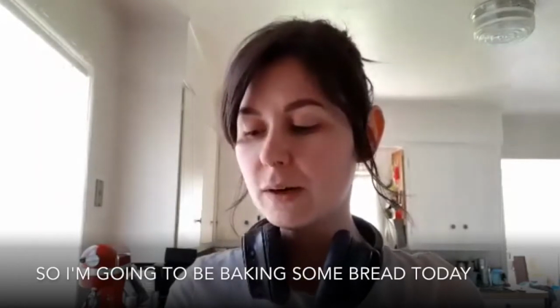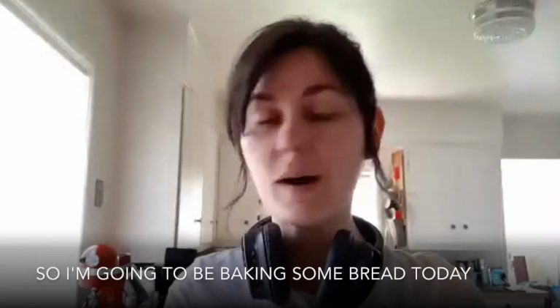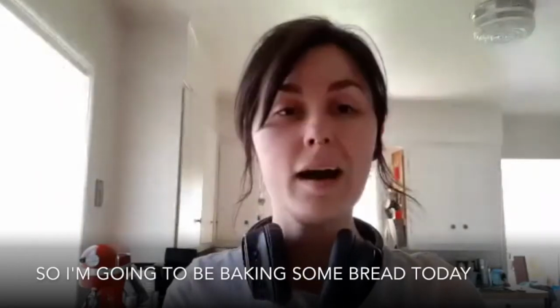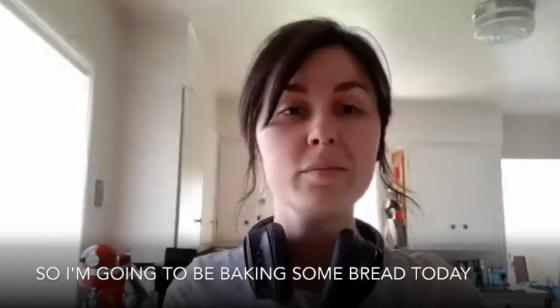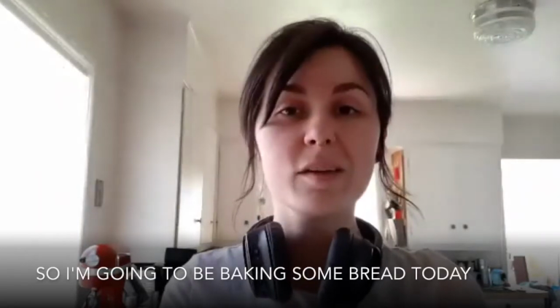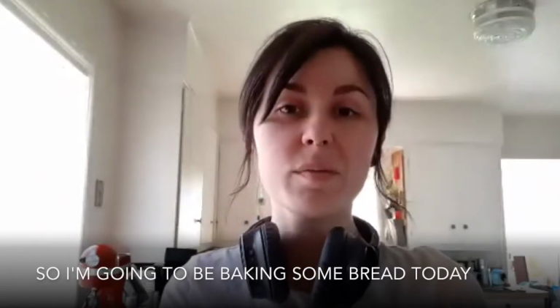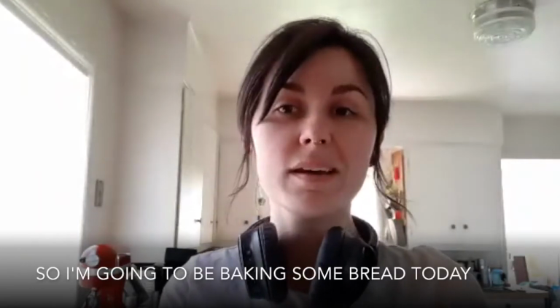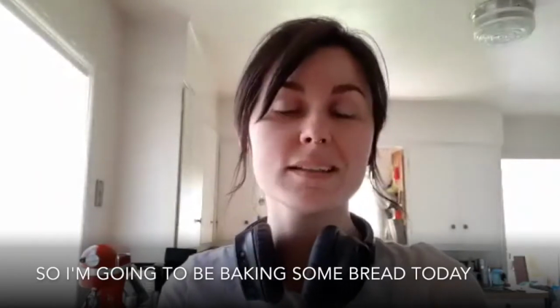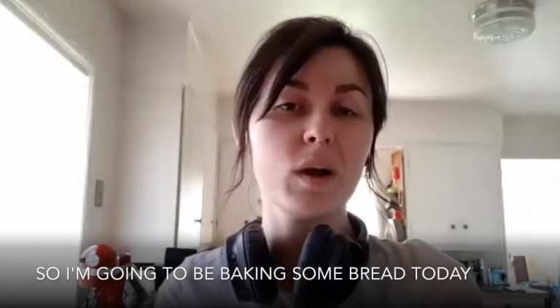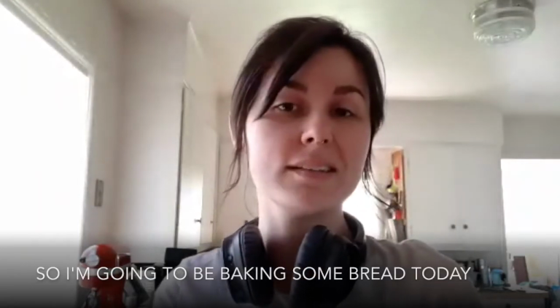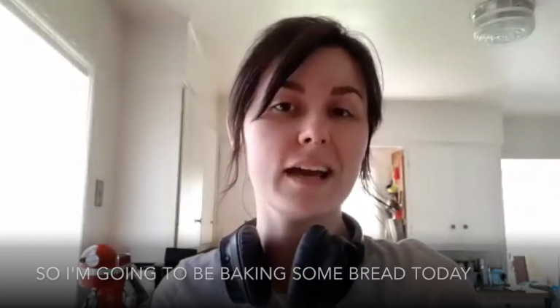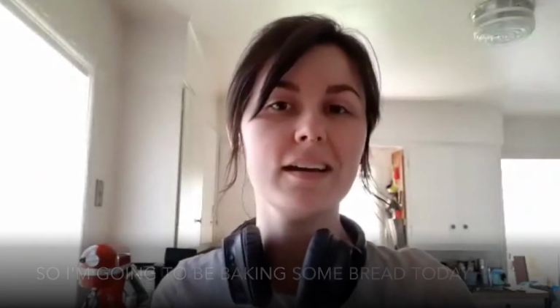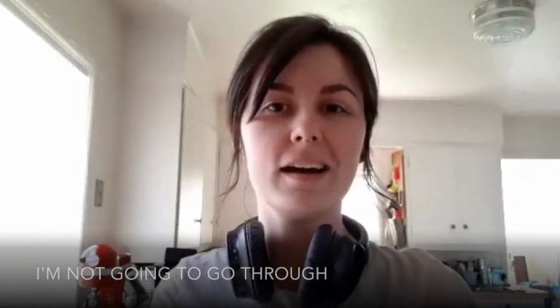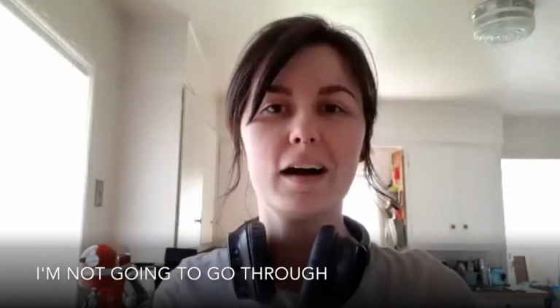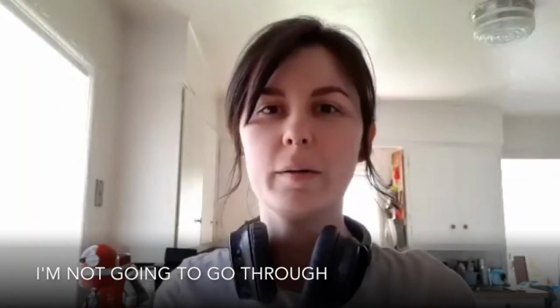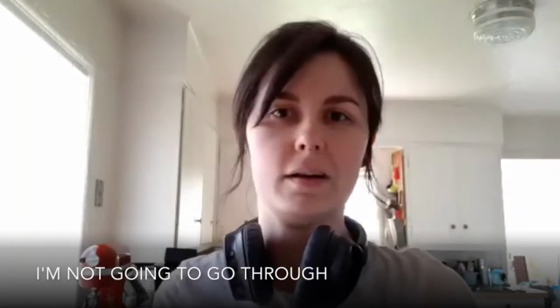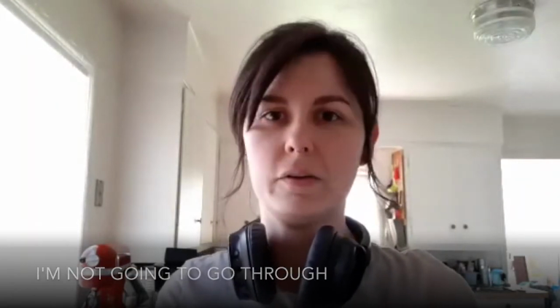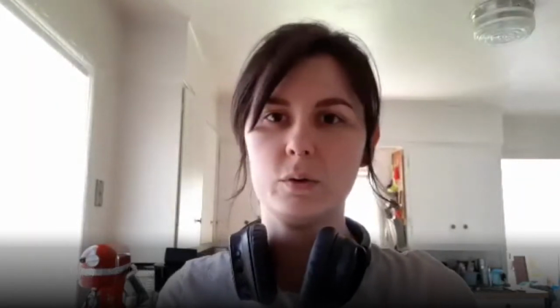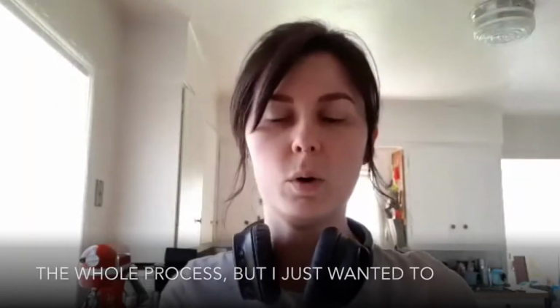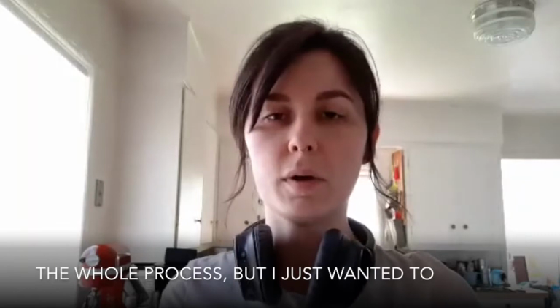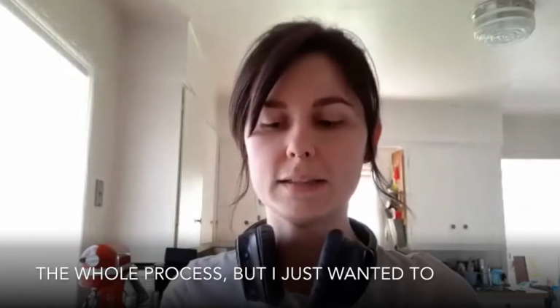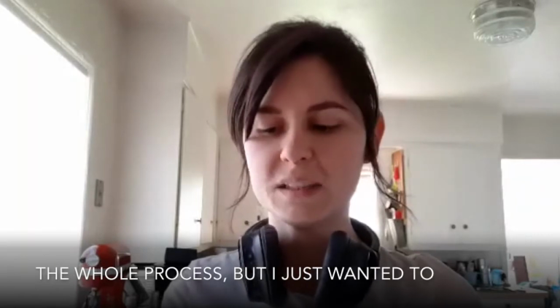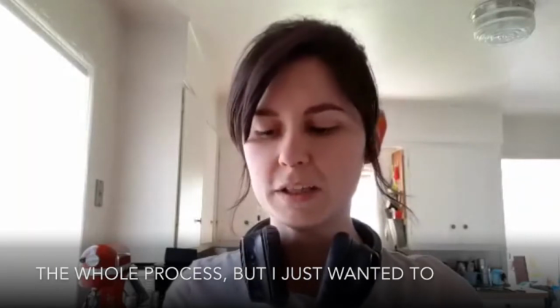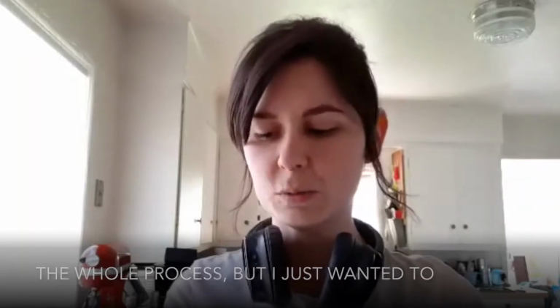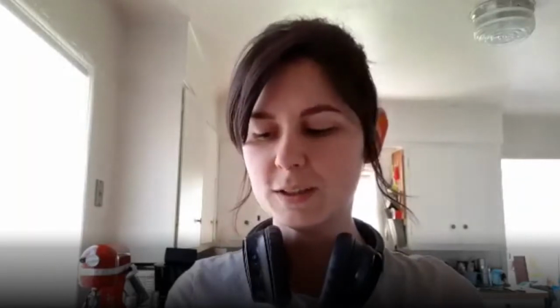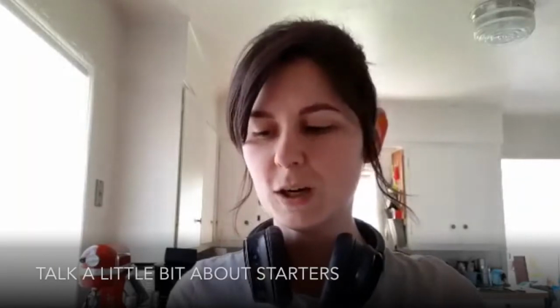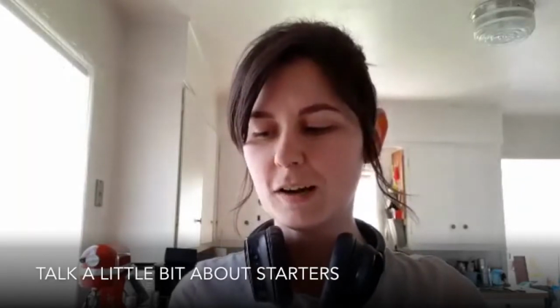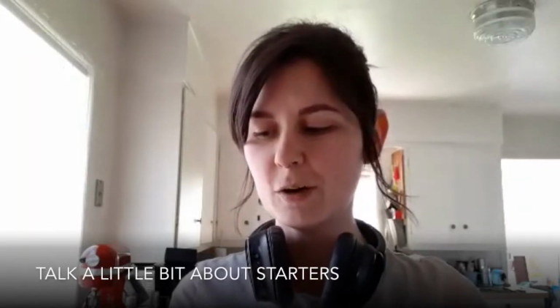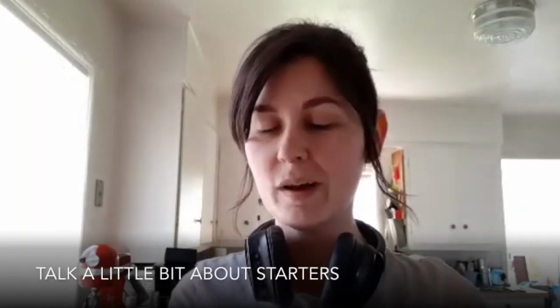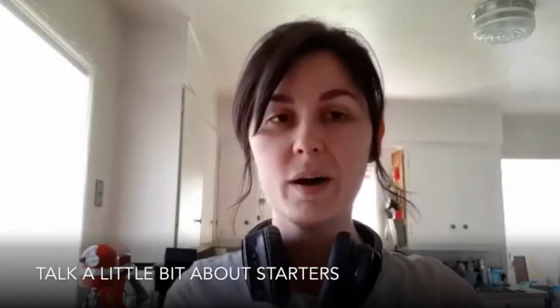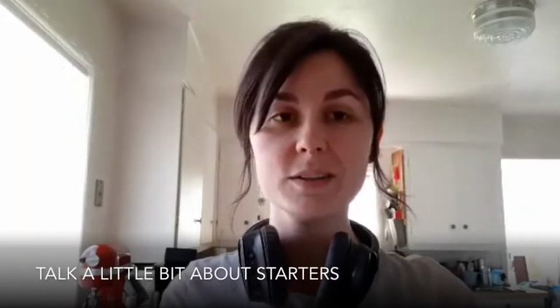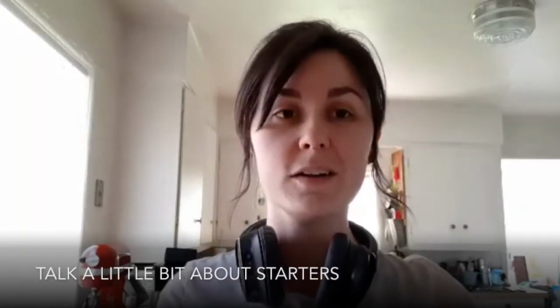So I'm going to be baking some bread today. I'm not going to go through the whole process, but I just wanted to talk a little bit about starters.